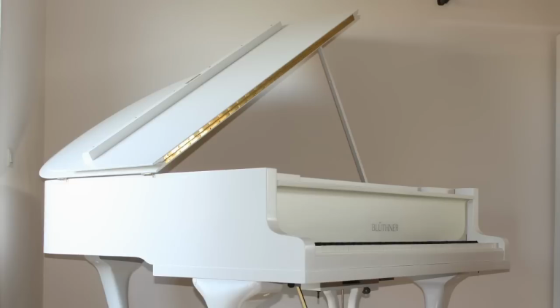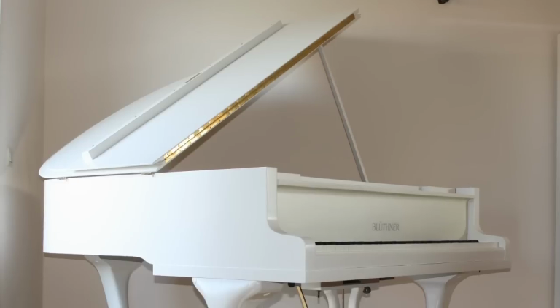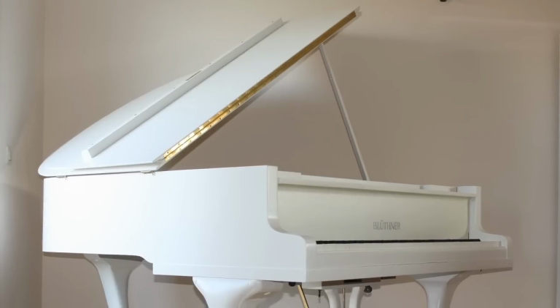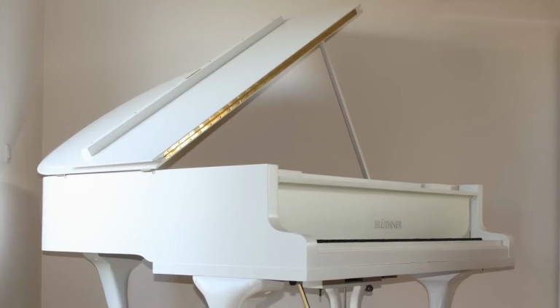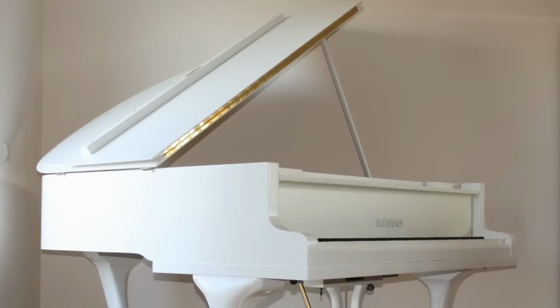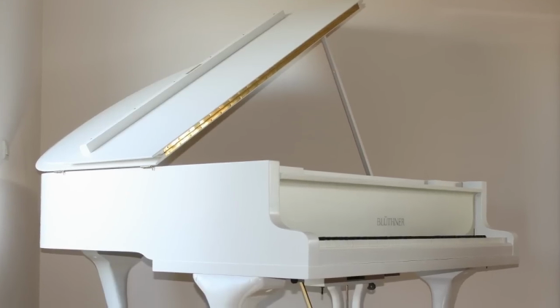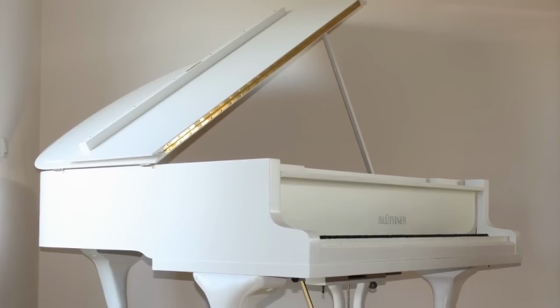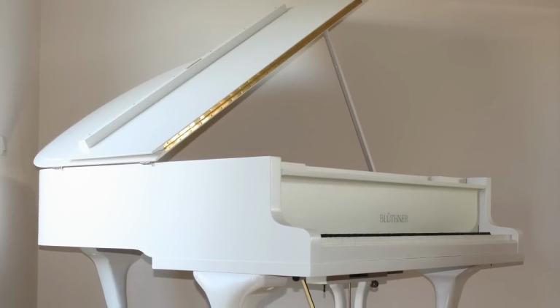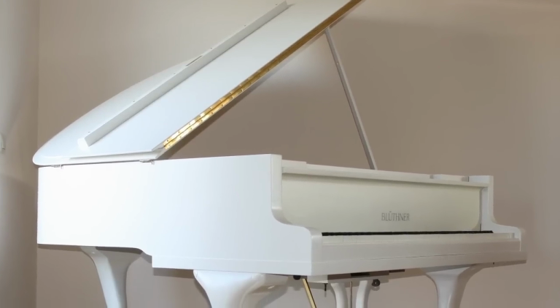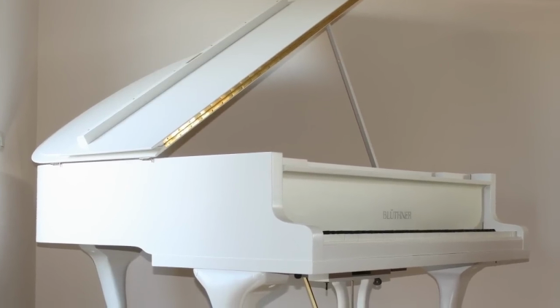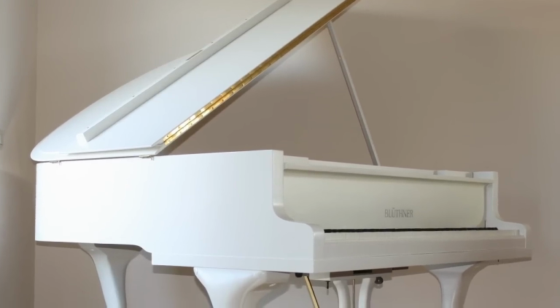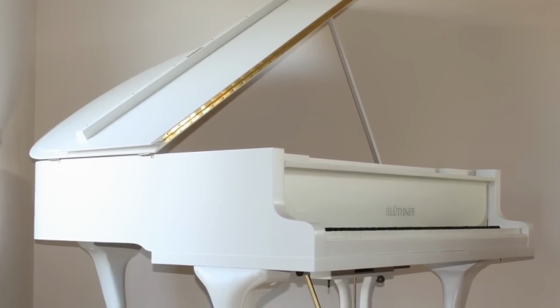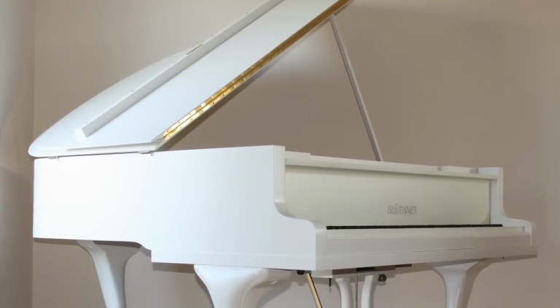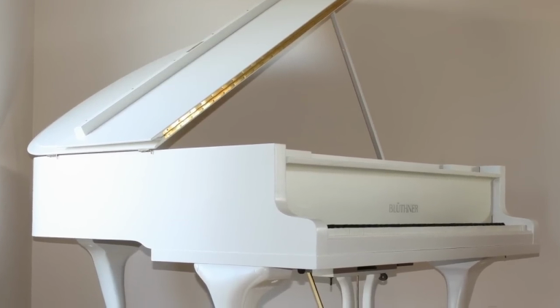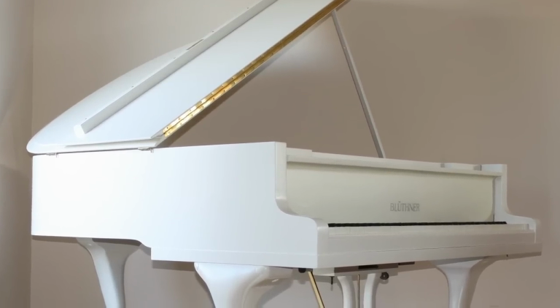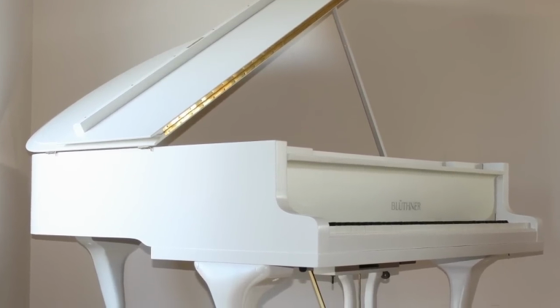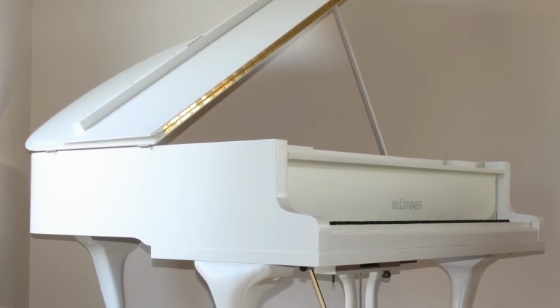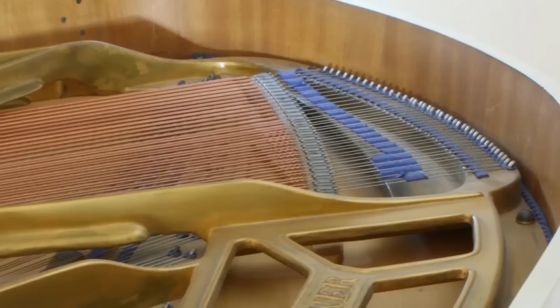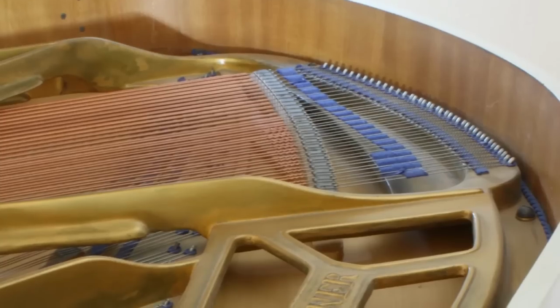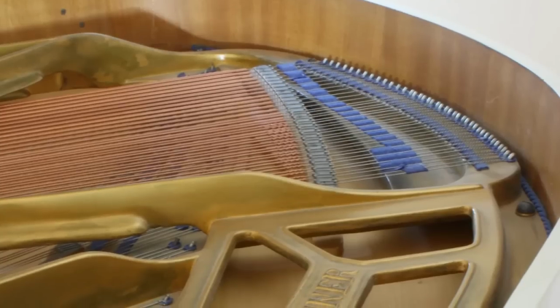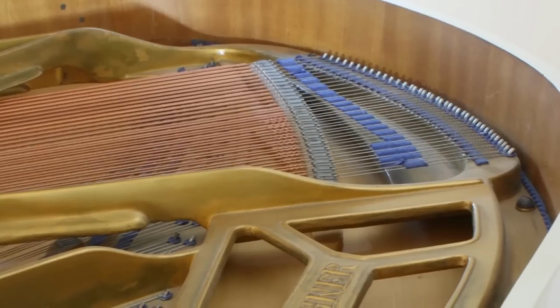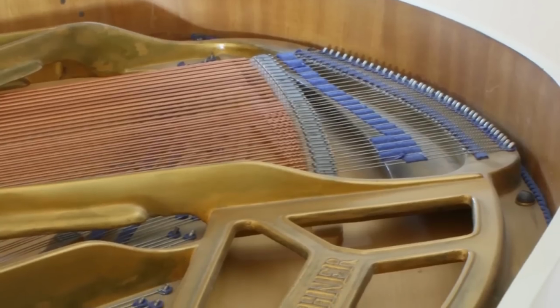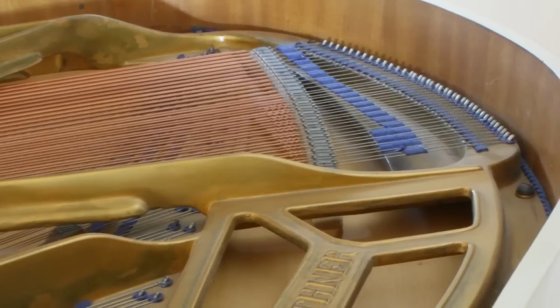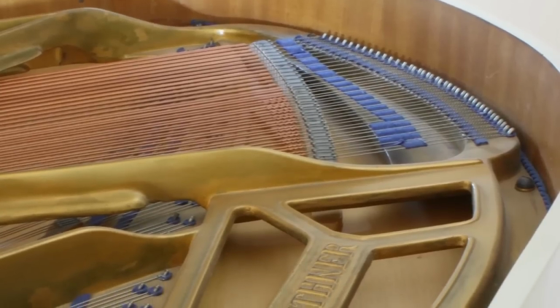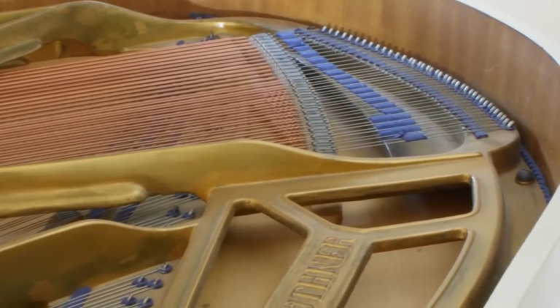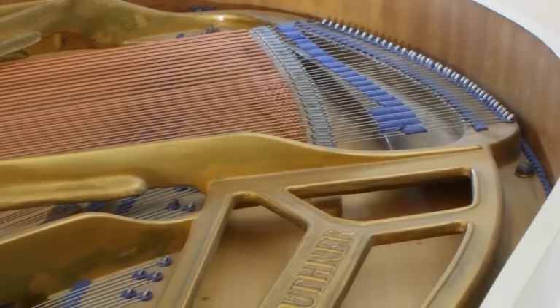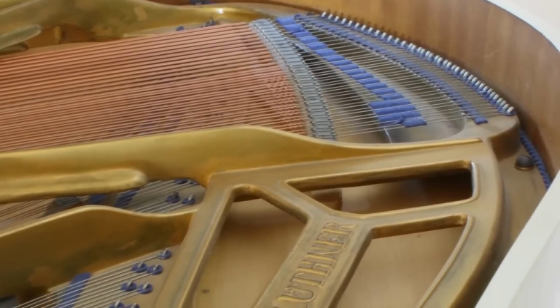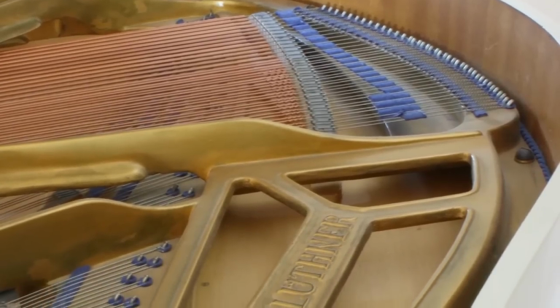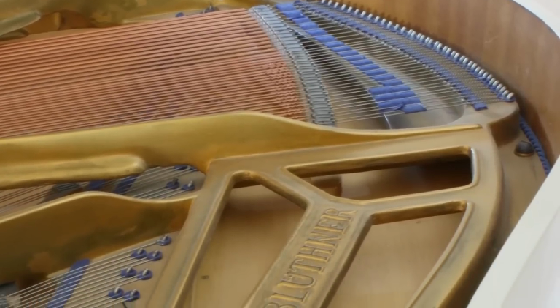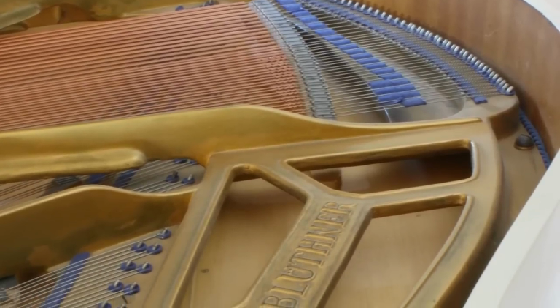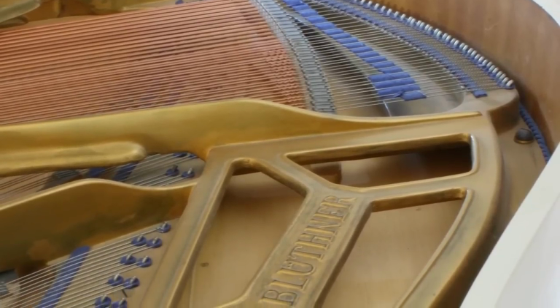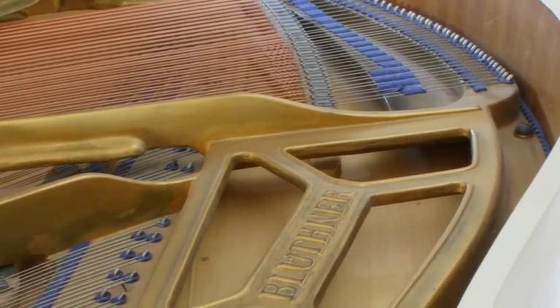And finally, the 1929 German Baby Grand — the Bluthner Baby Grand built in 1929.